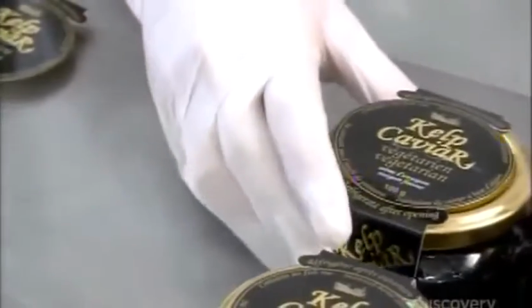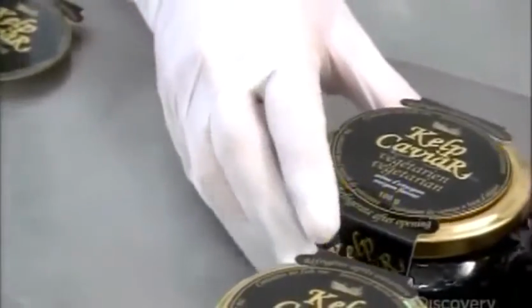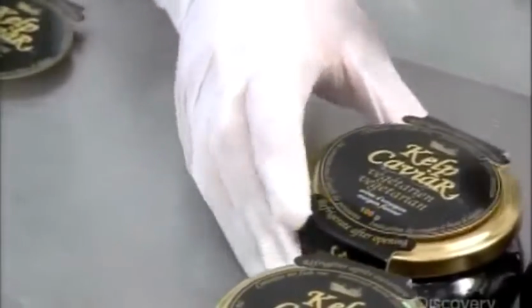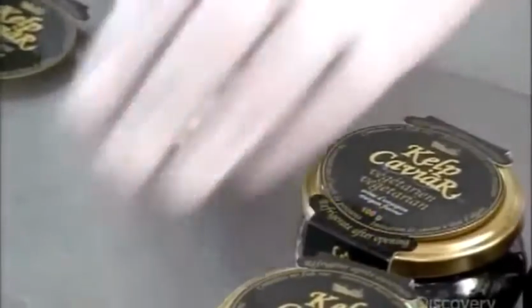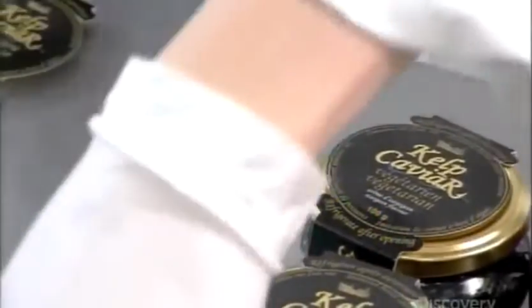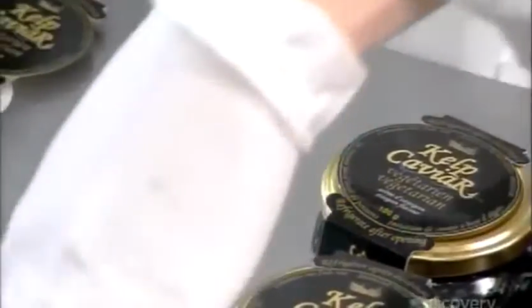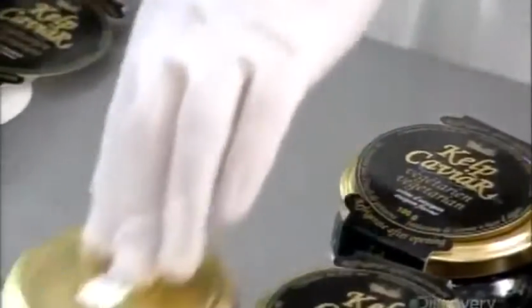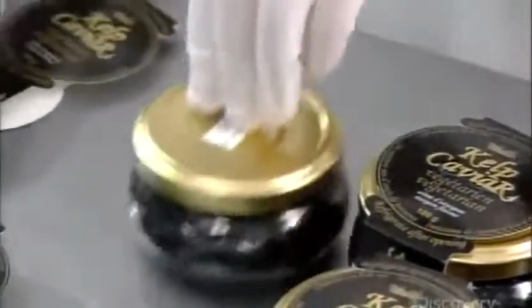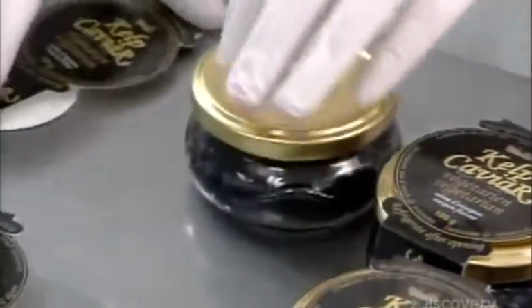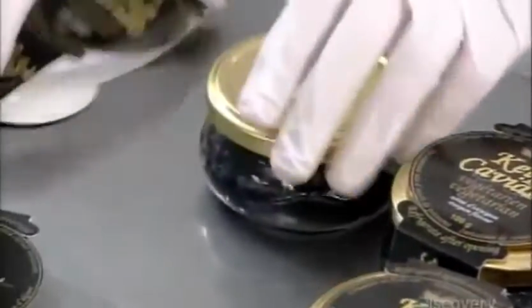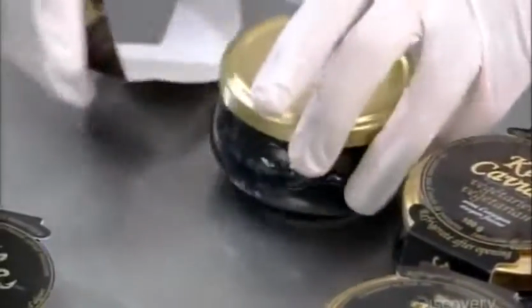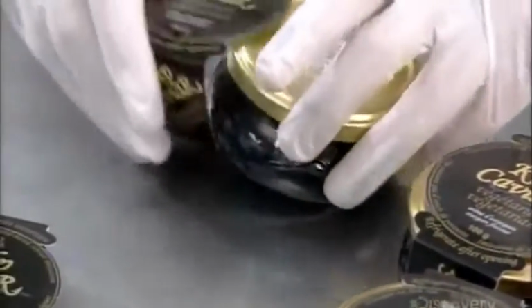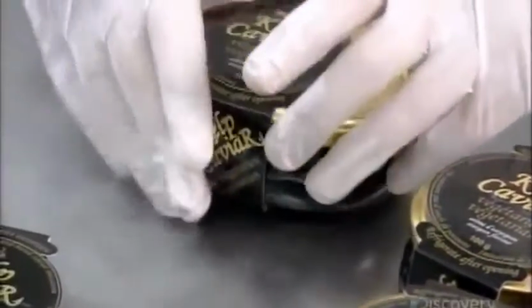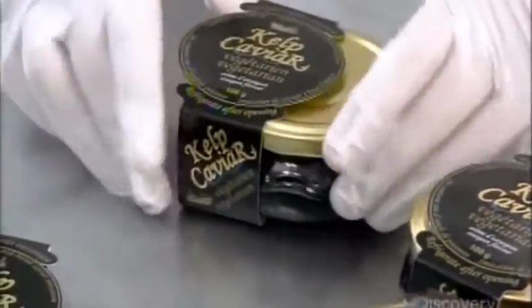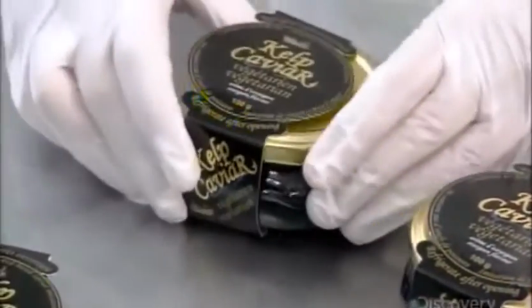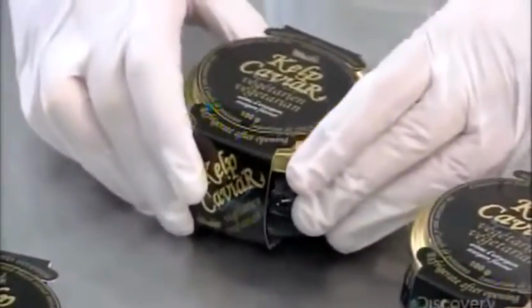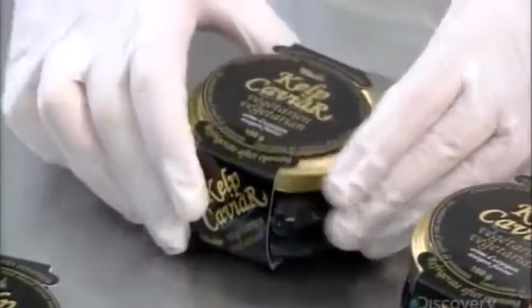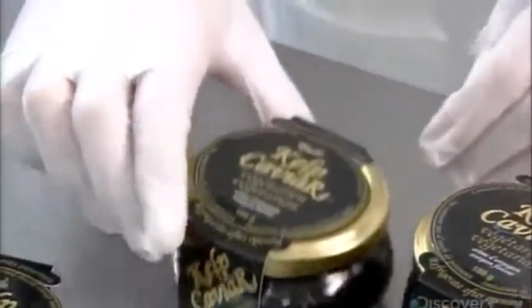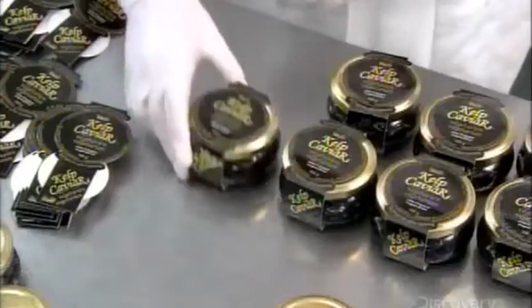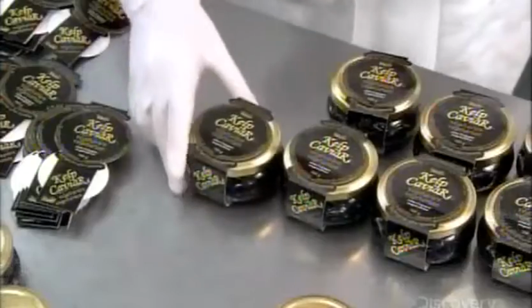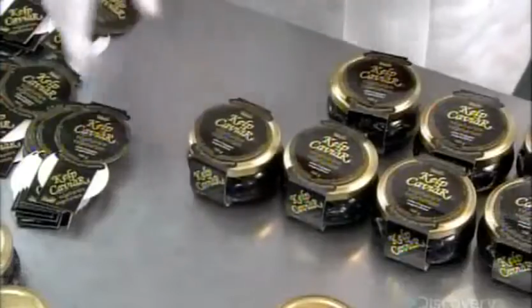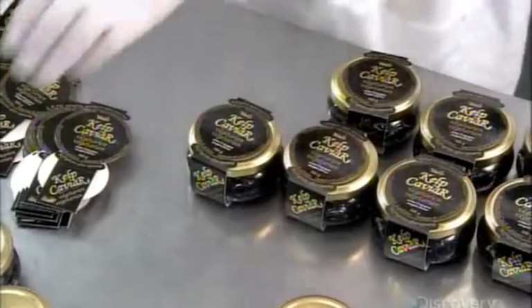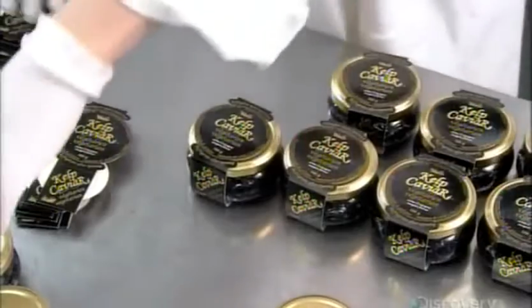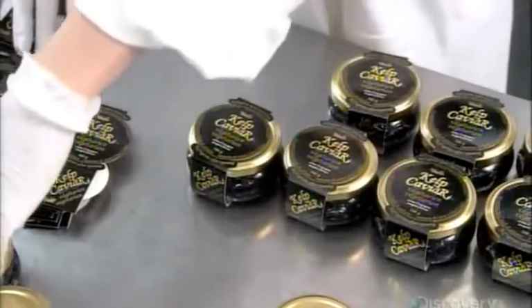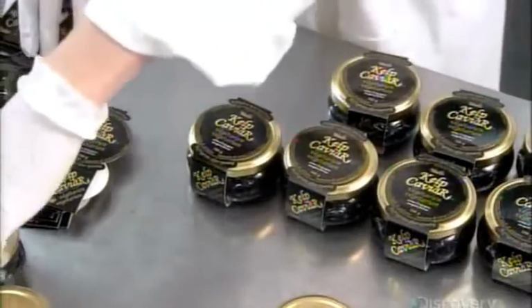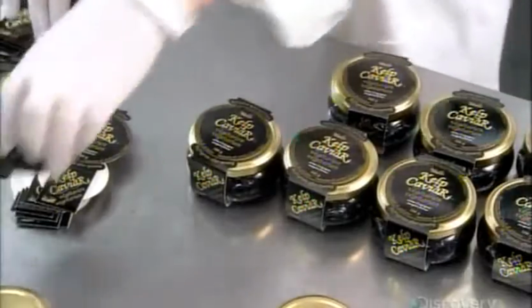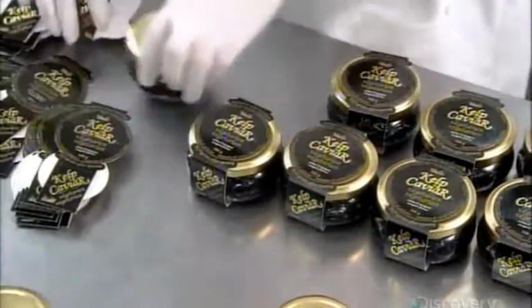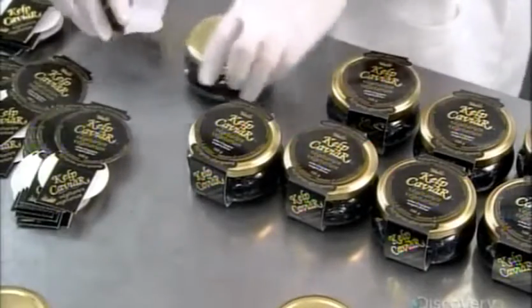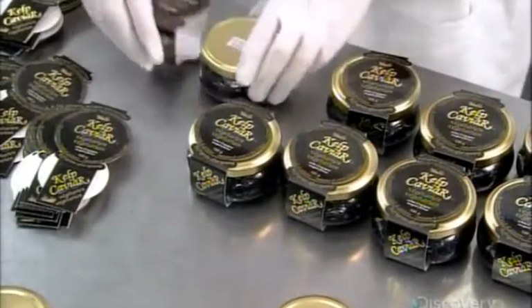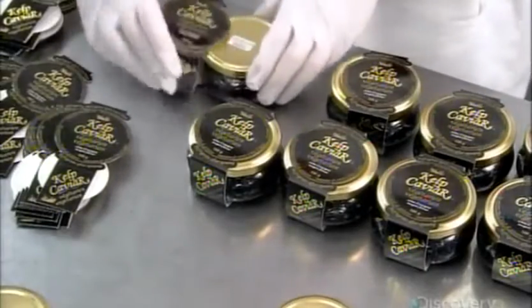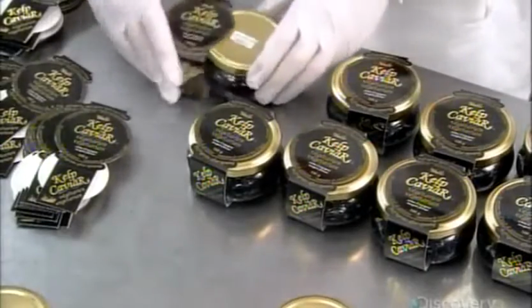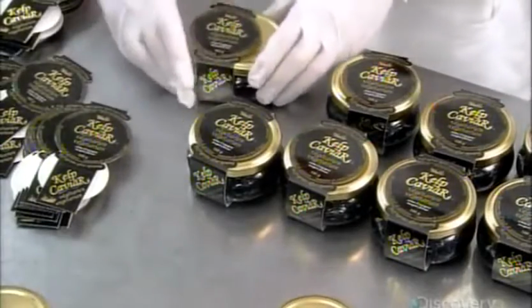After printing each lid with a lot number for tracking purposes, all that's left to do is dress the jar in a cardboard label.